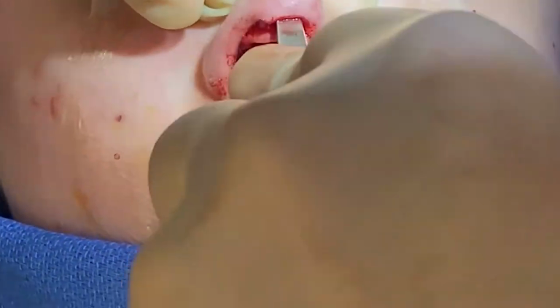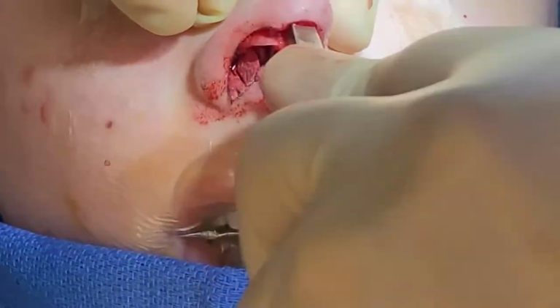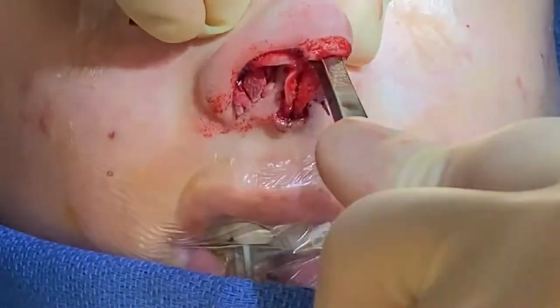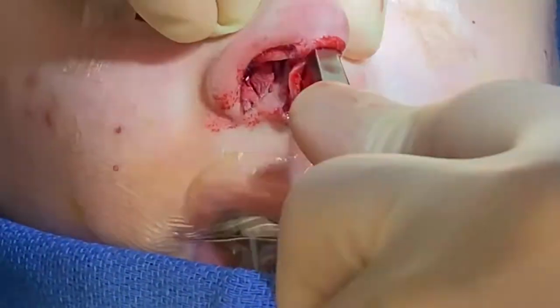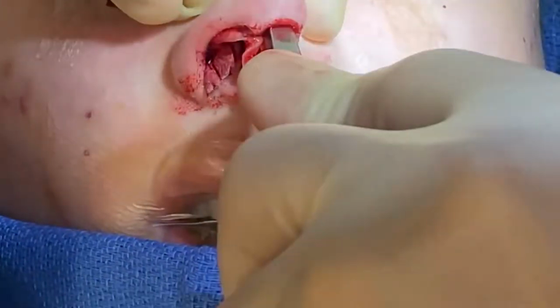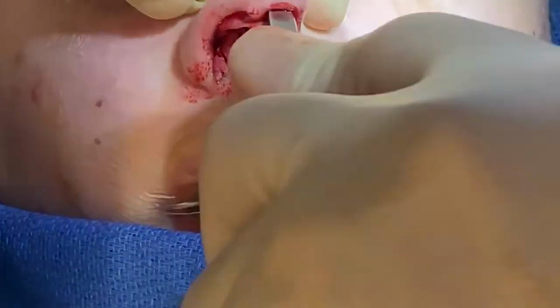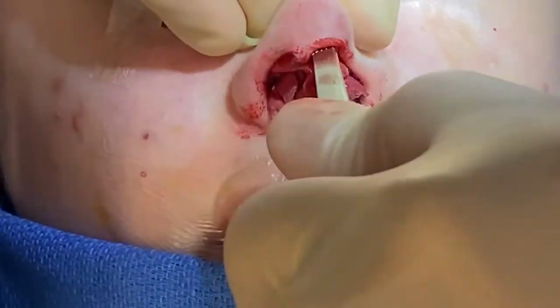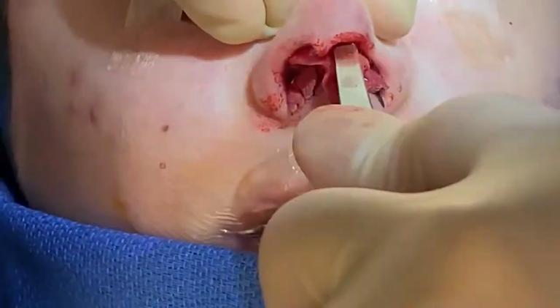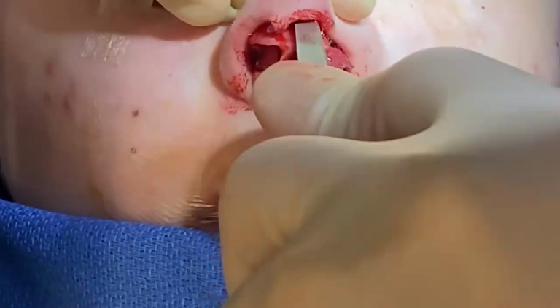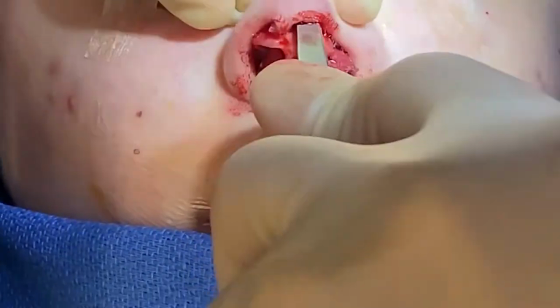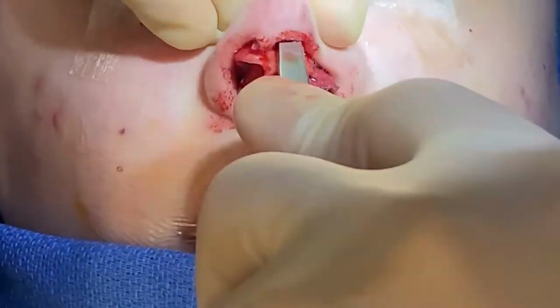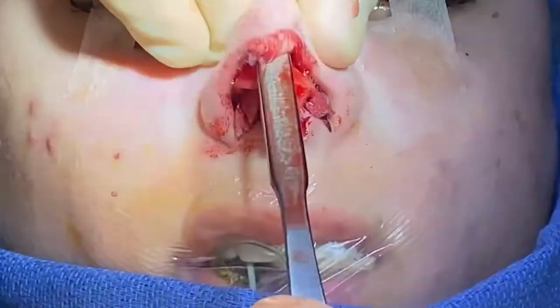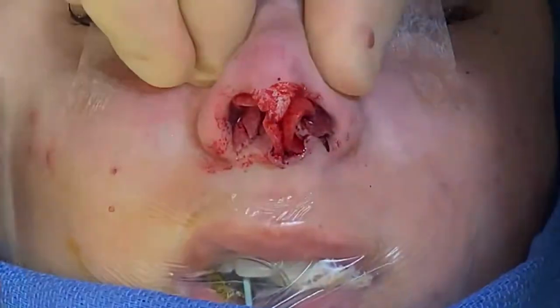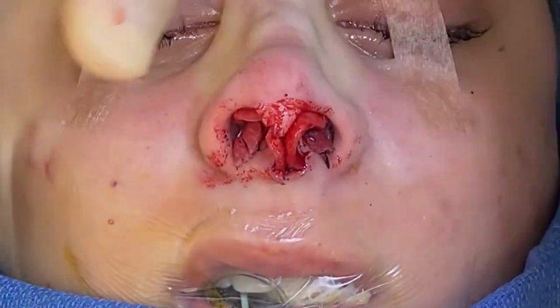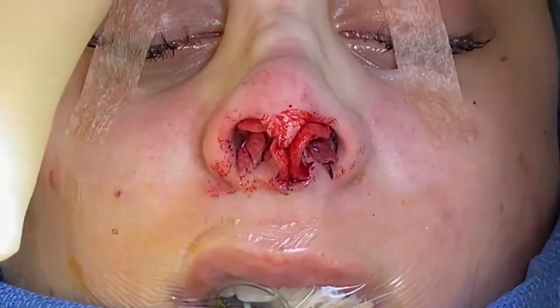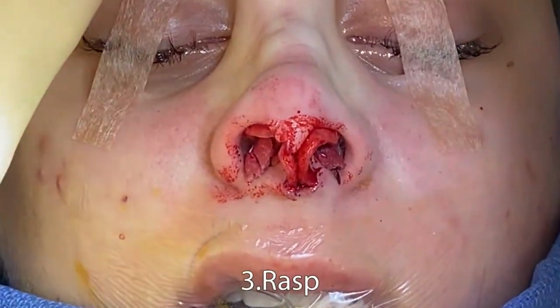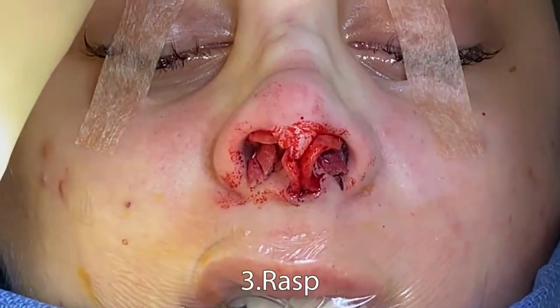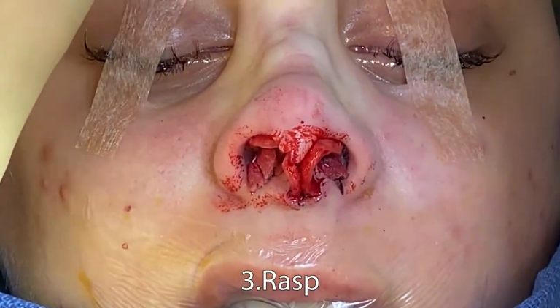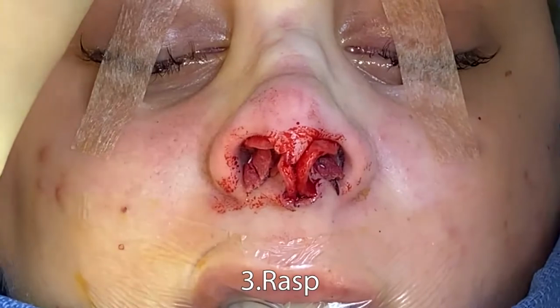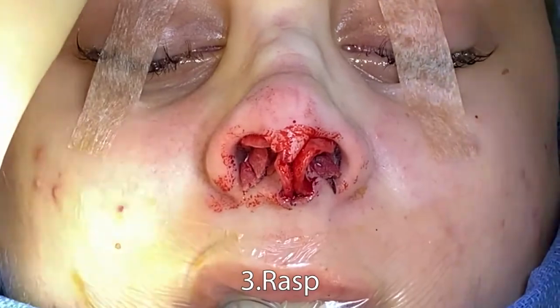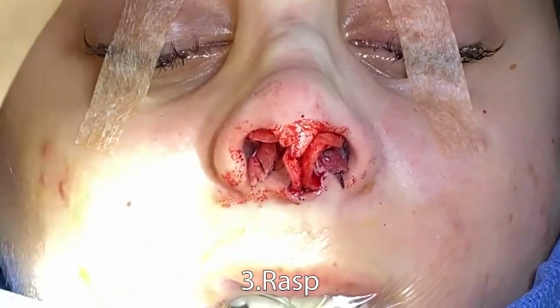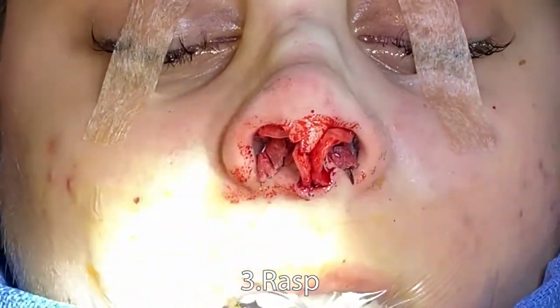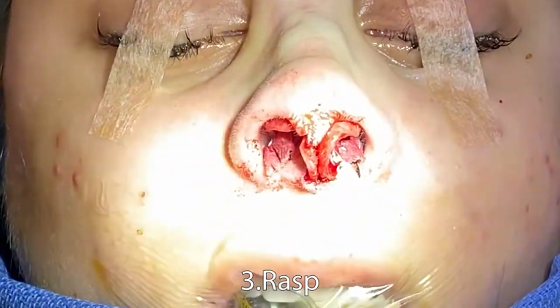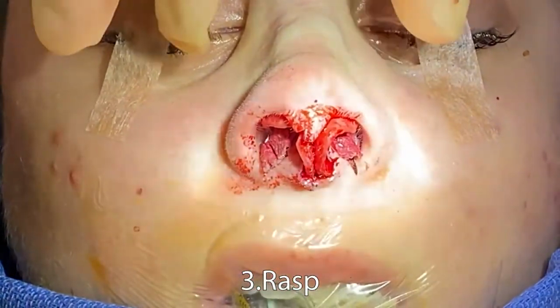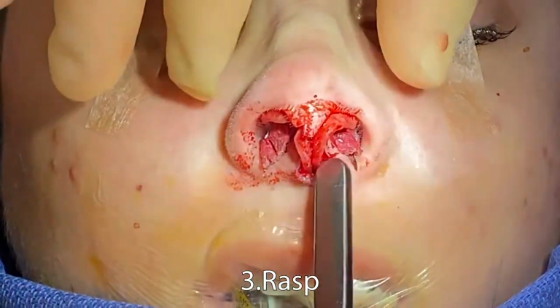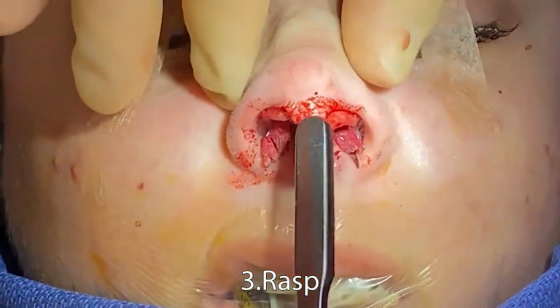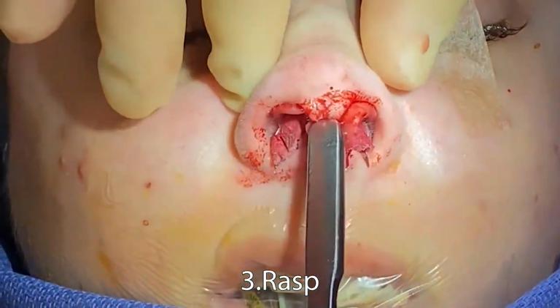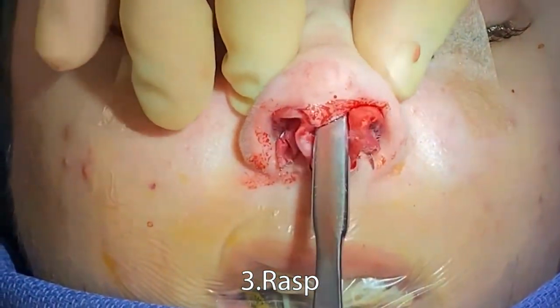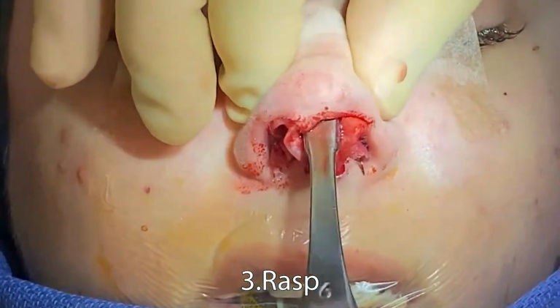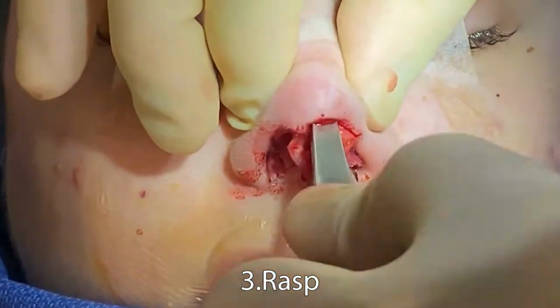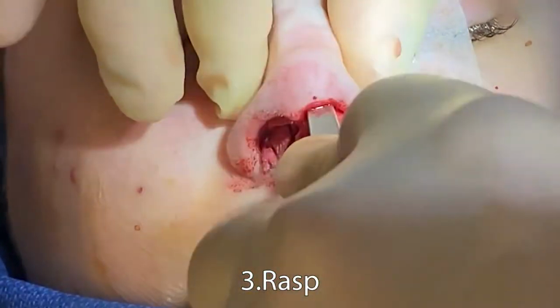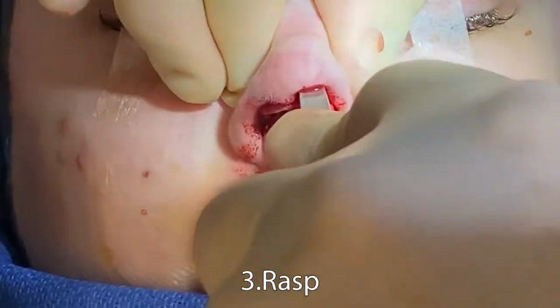Down-biting rasp — right, left, clean the kerf, right, left, clean the kerf.